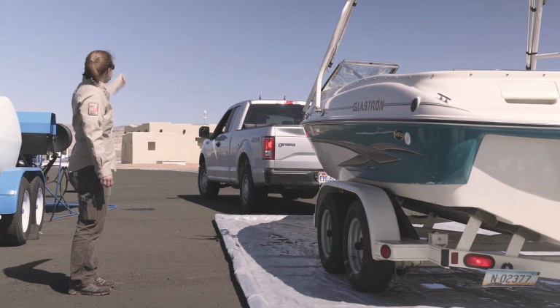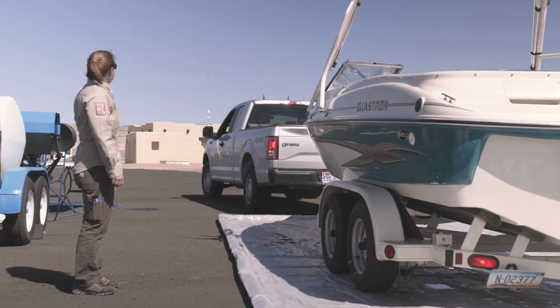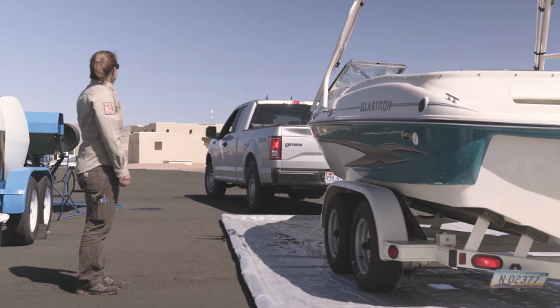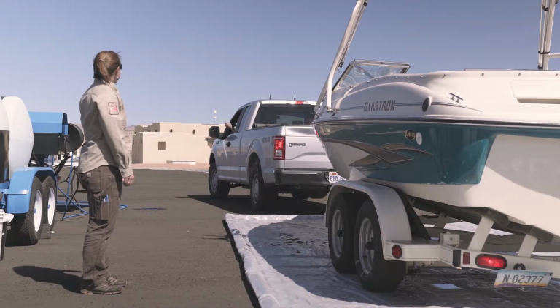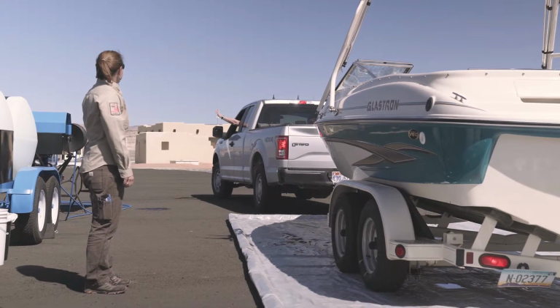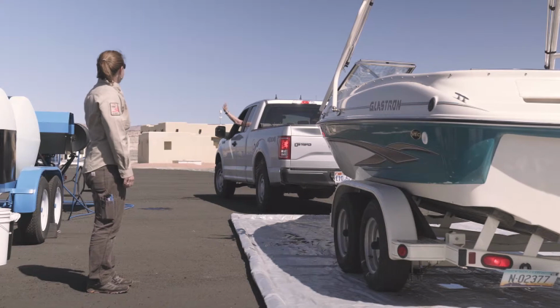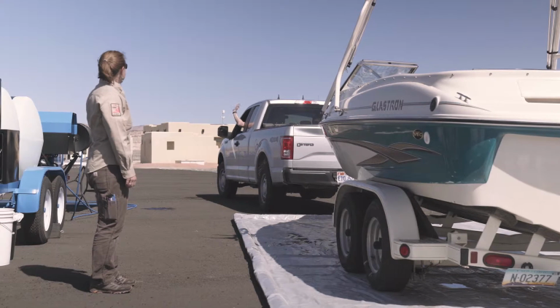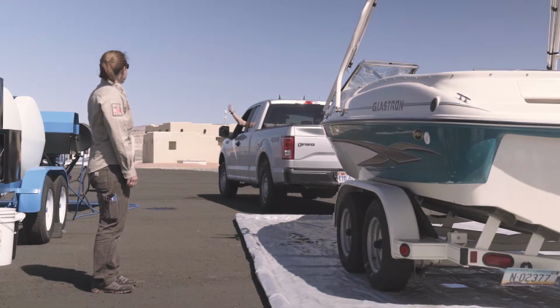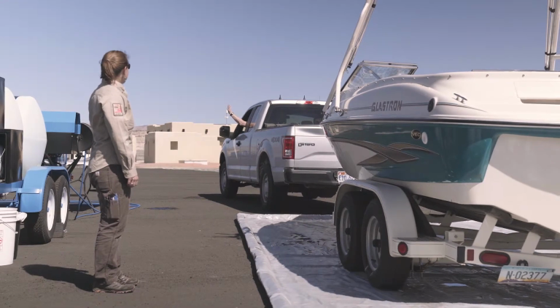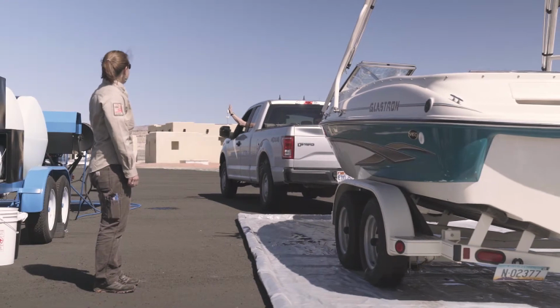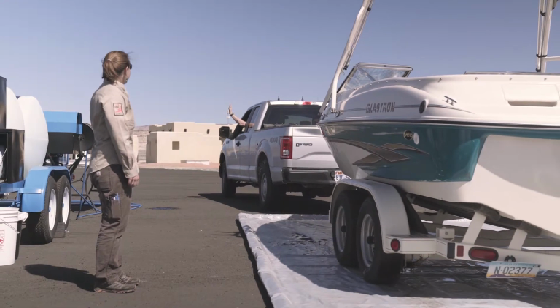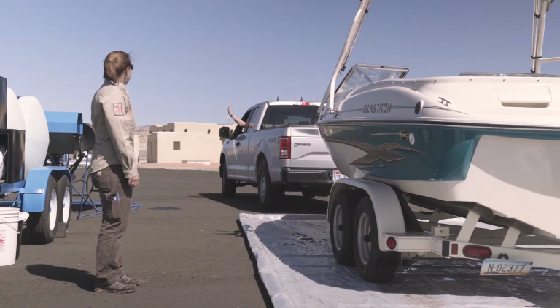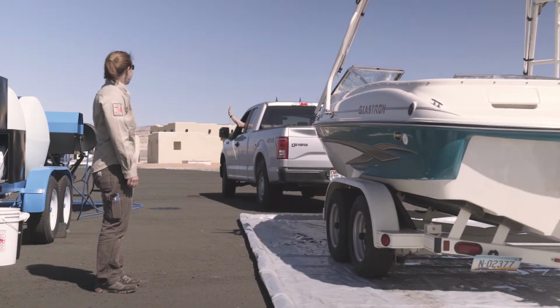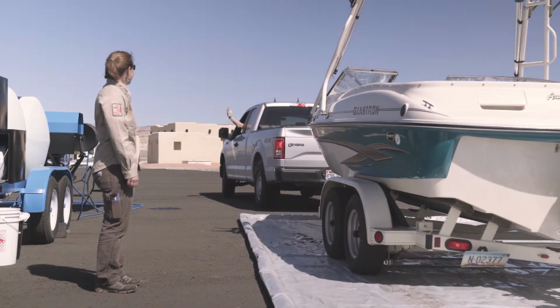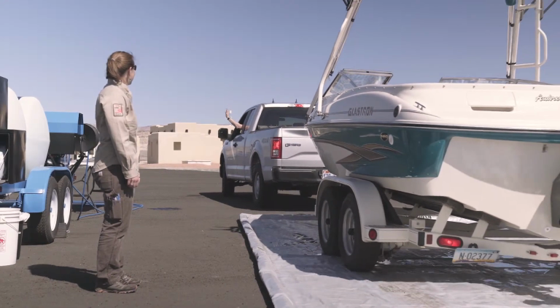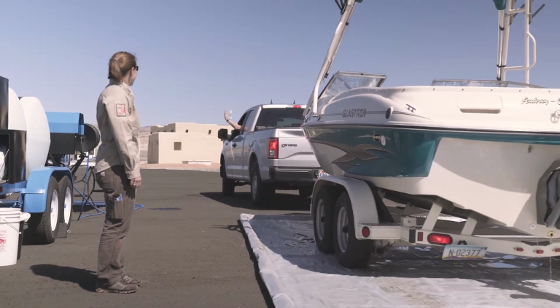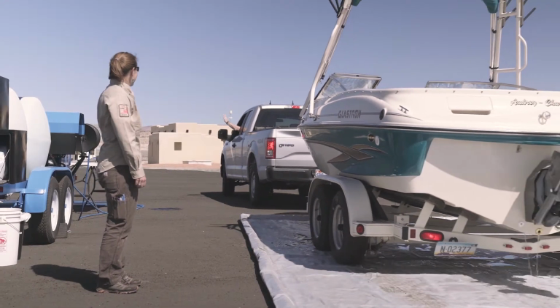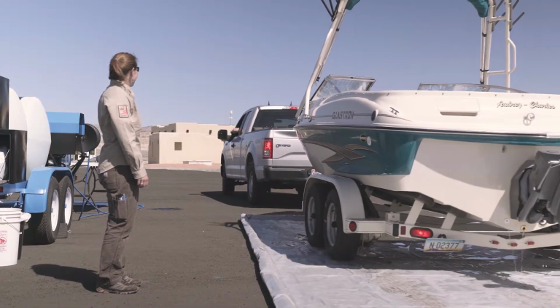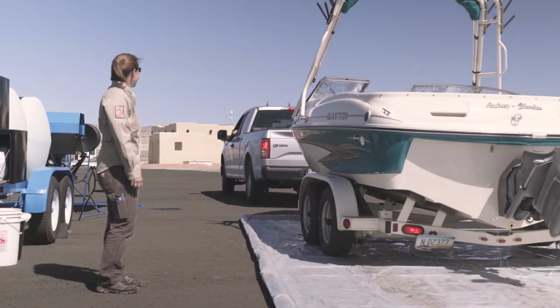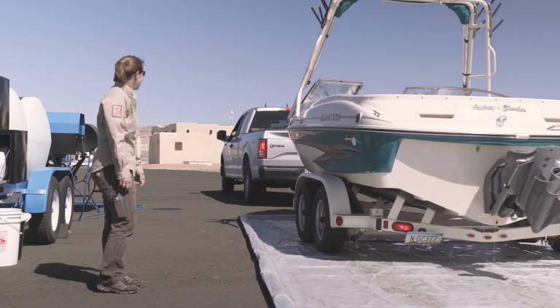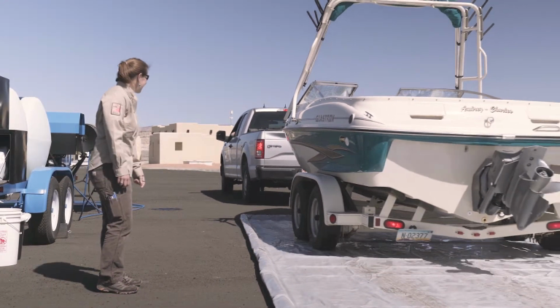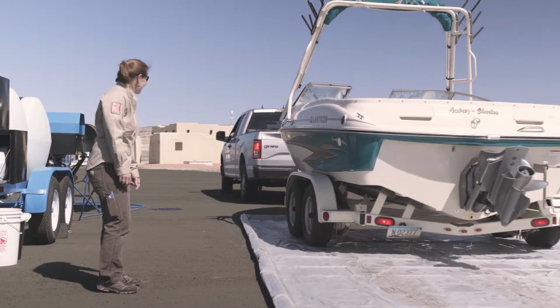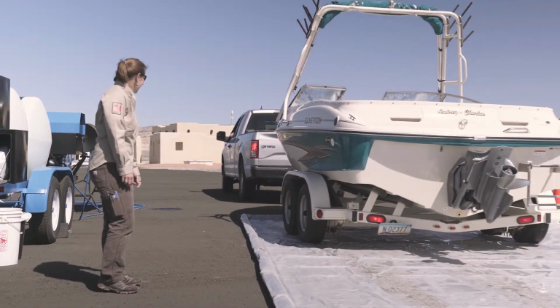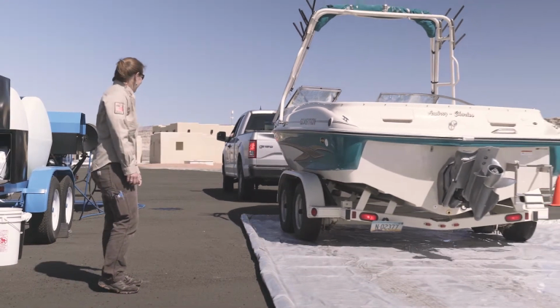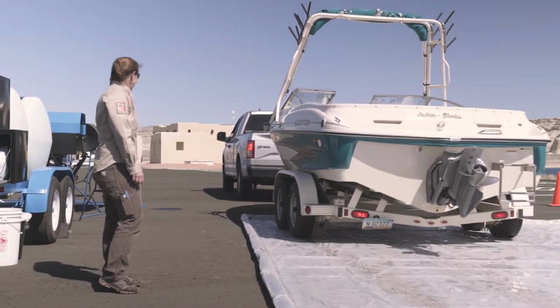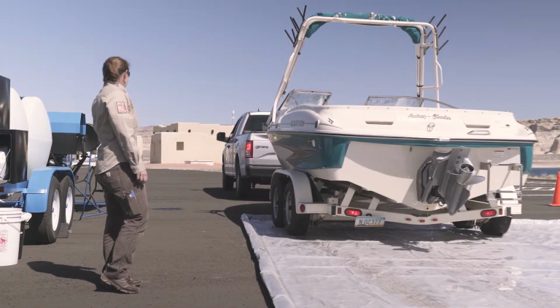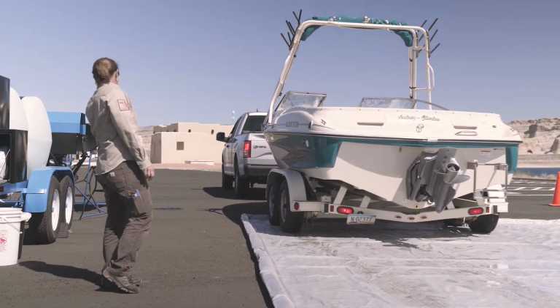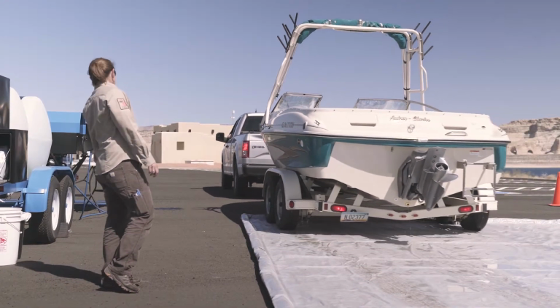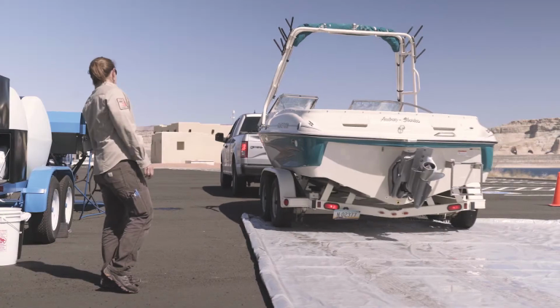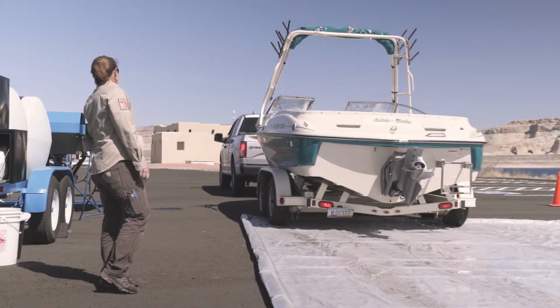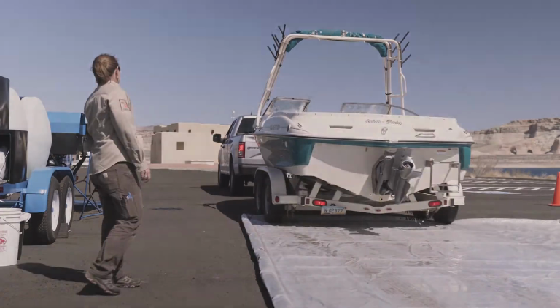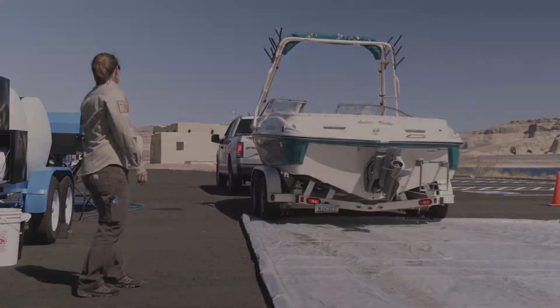Remember, the goal of every inspection is no plants, no mud, no water, and no mussels in between each and every launch.